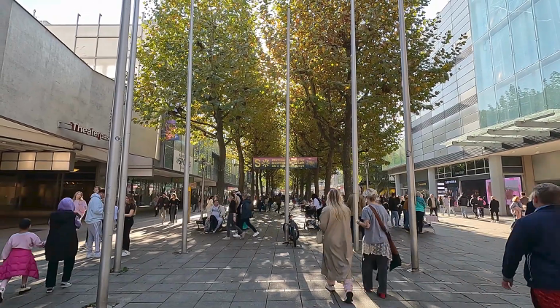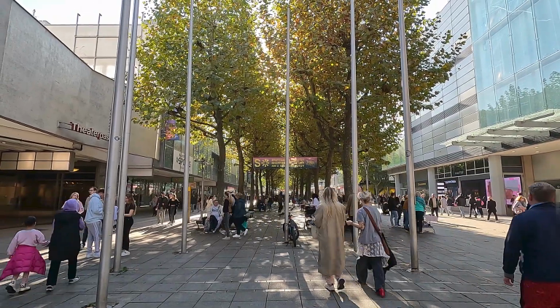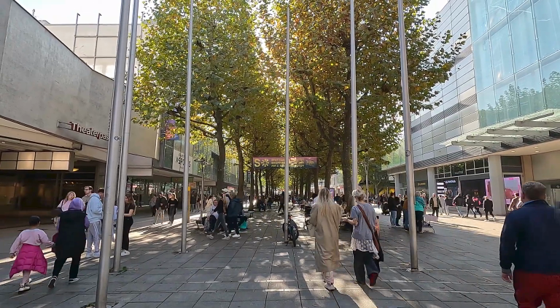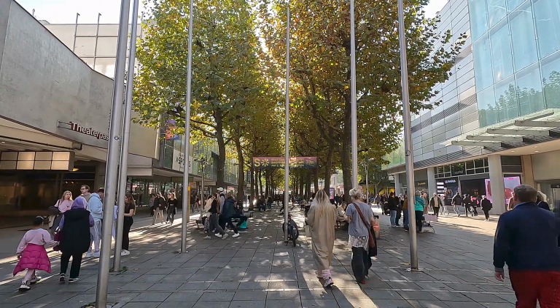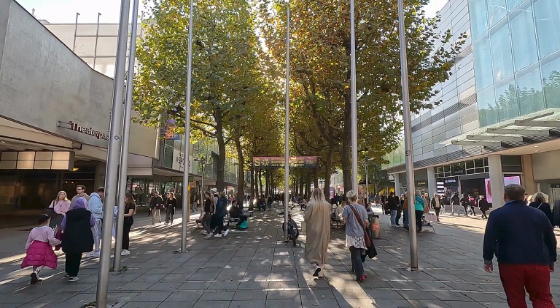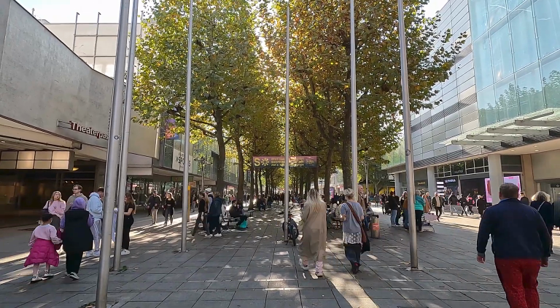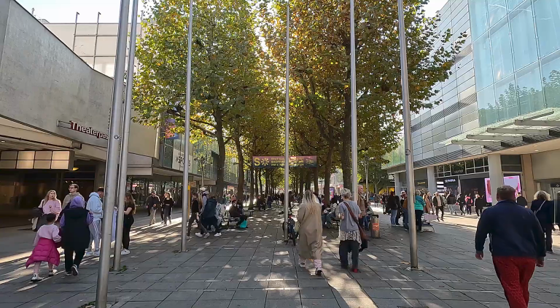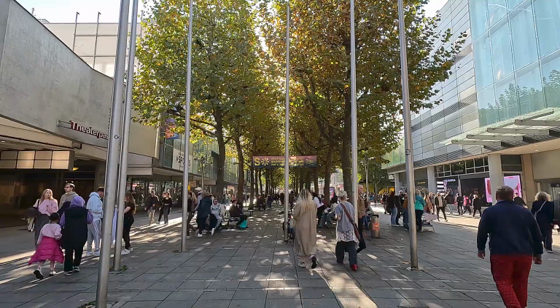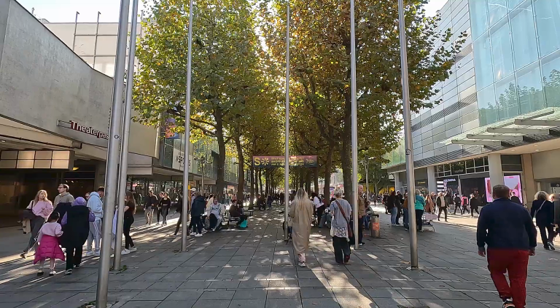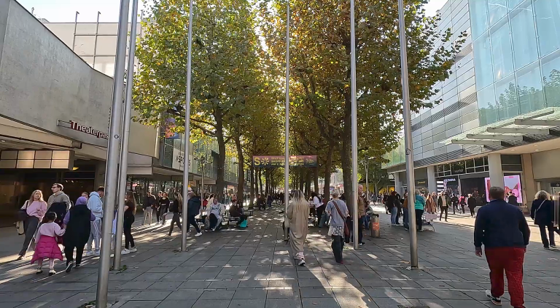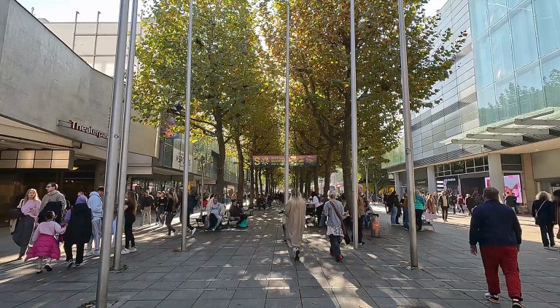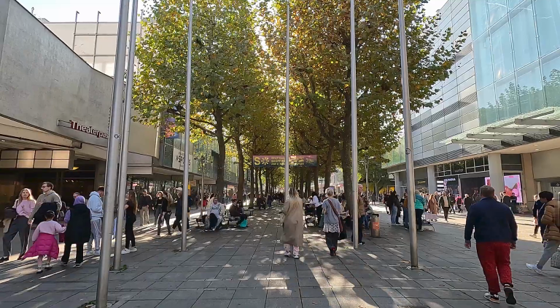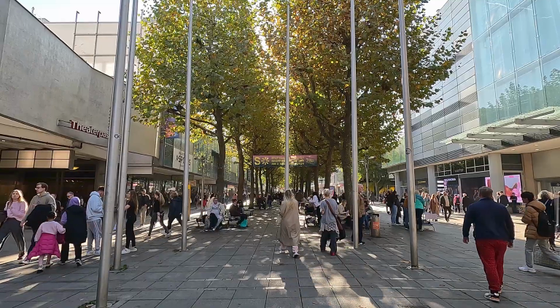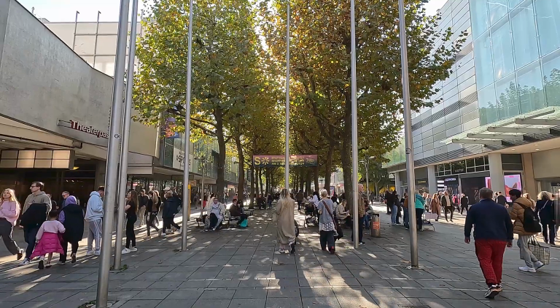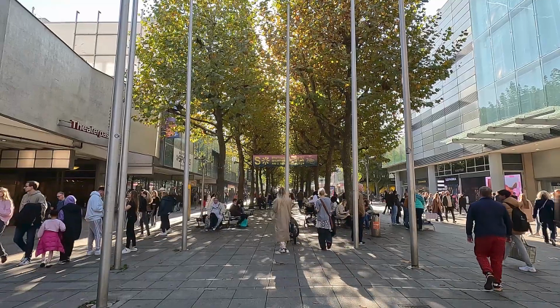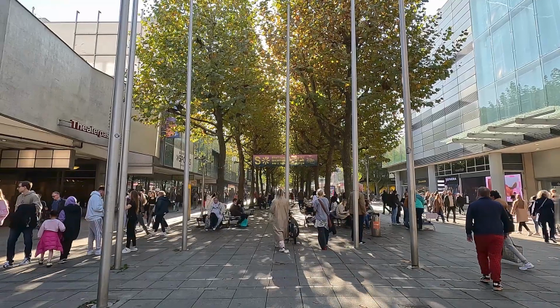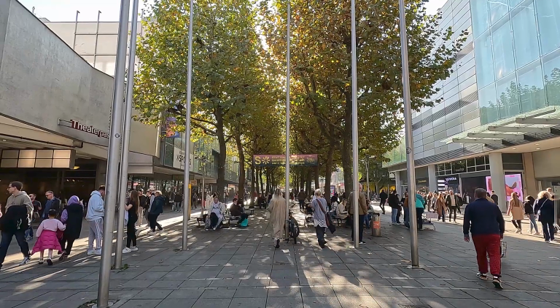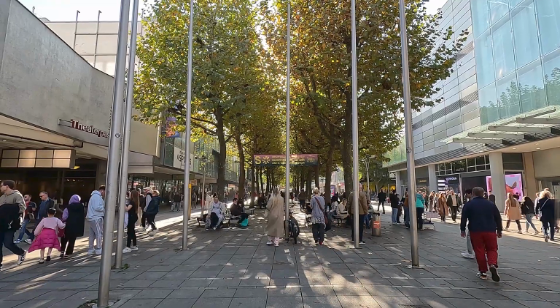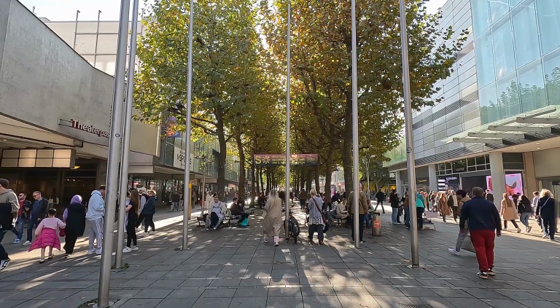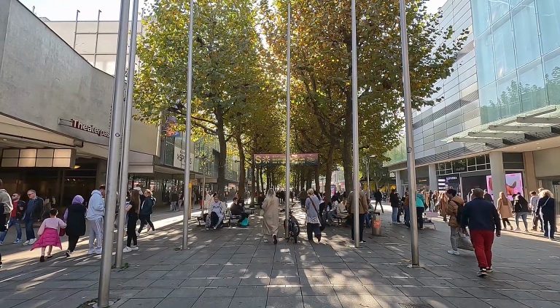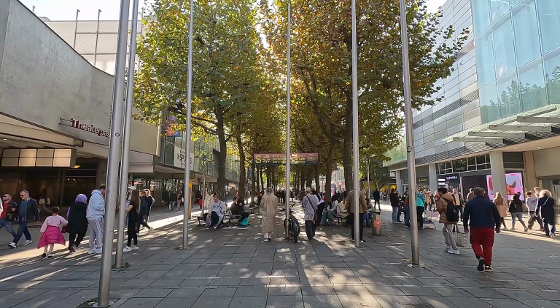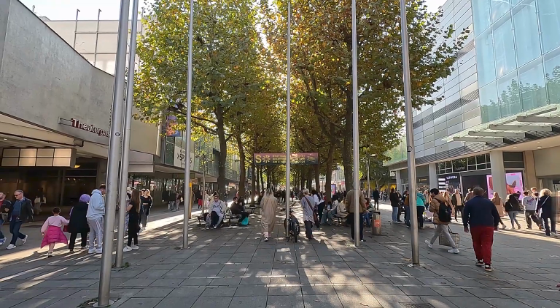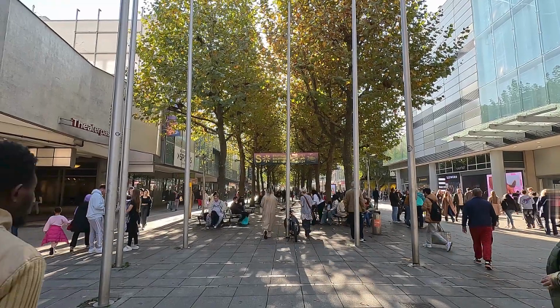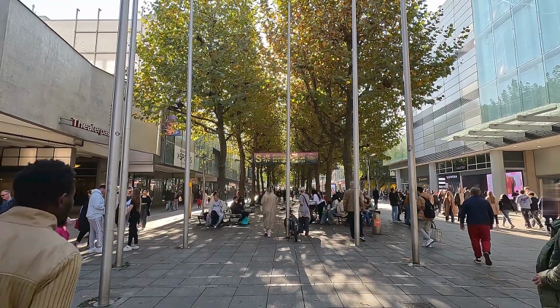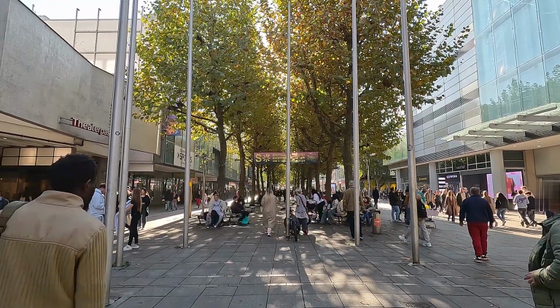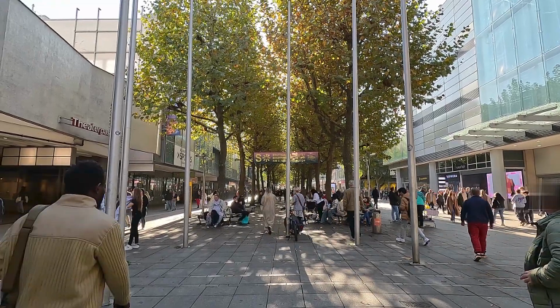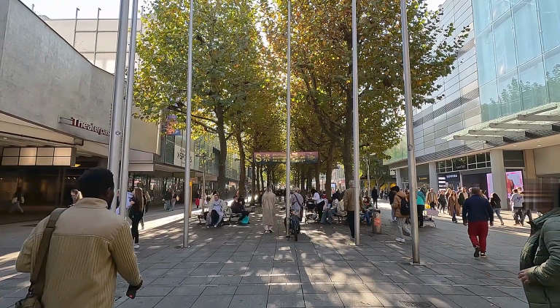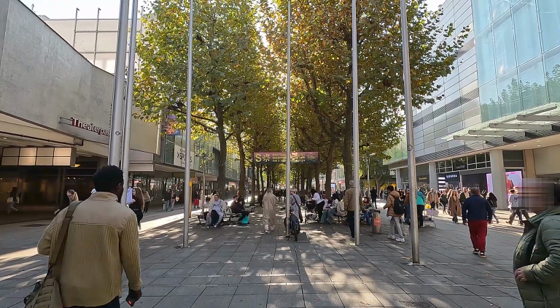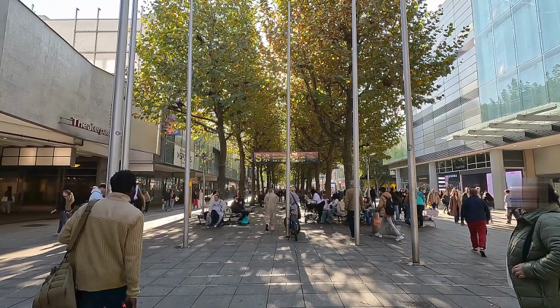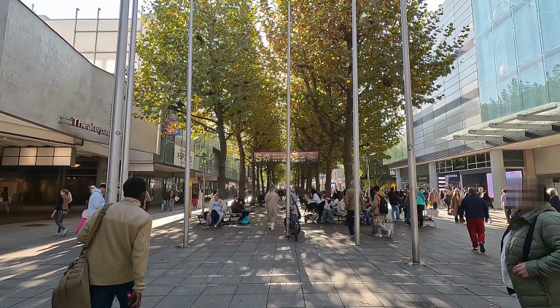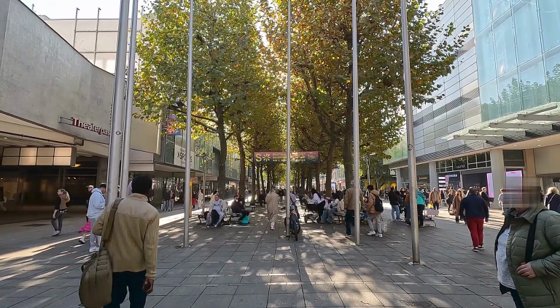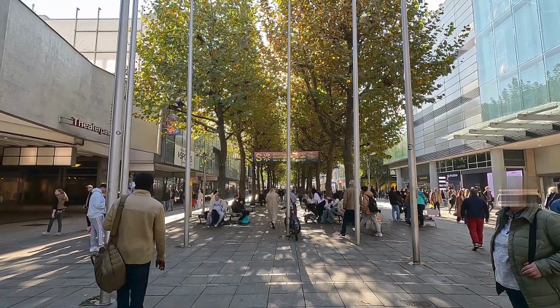Die Haupteinkaufsstraße in Stuttgart ist die Königstraße mit ihrer Fußgängerzone.